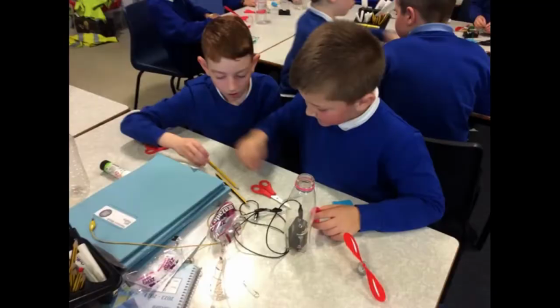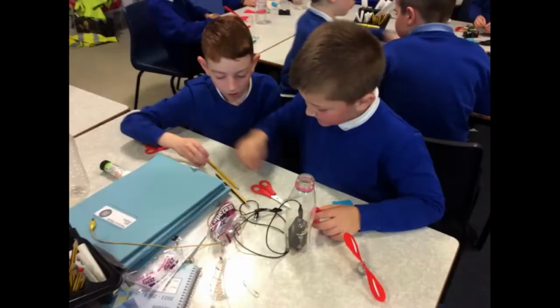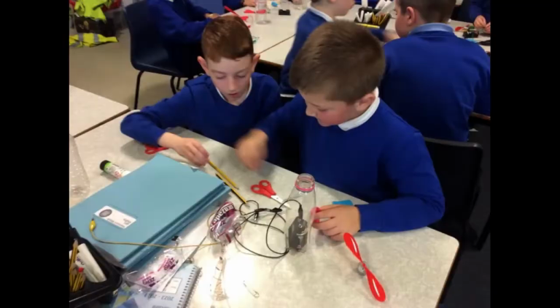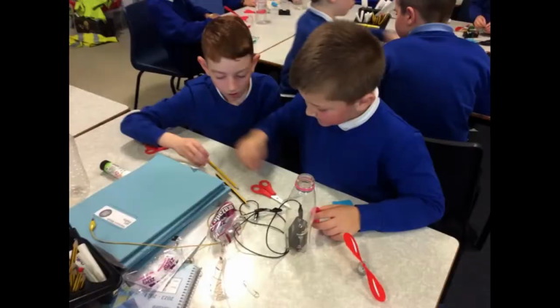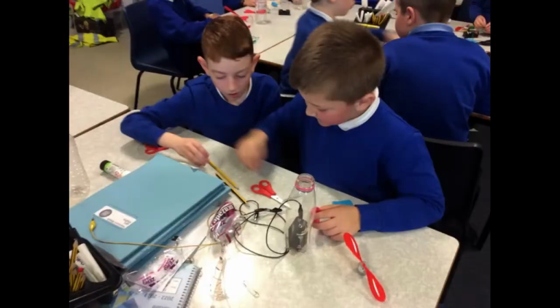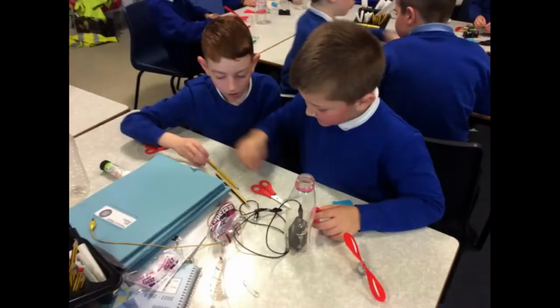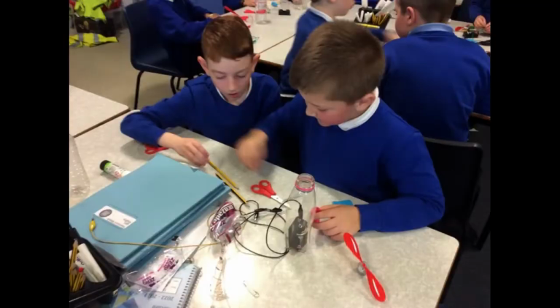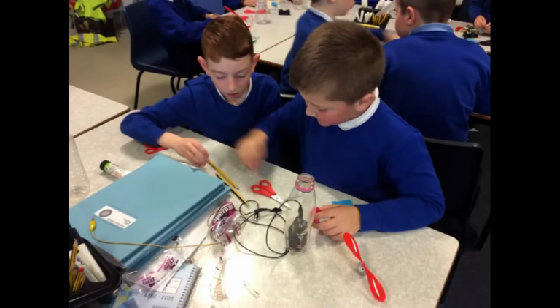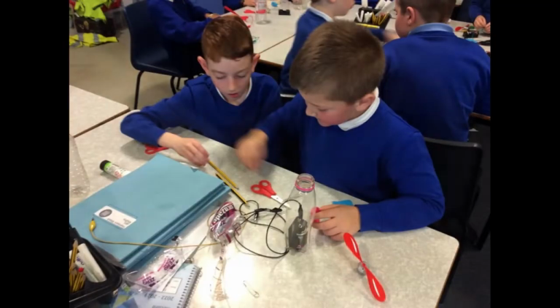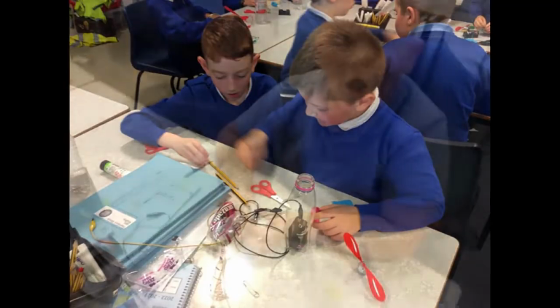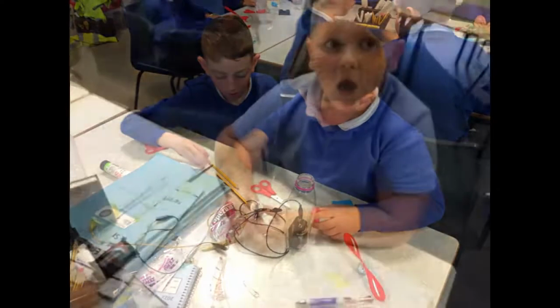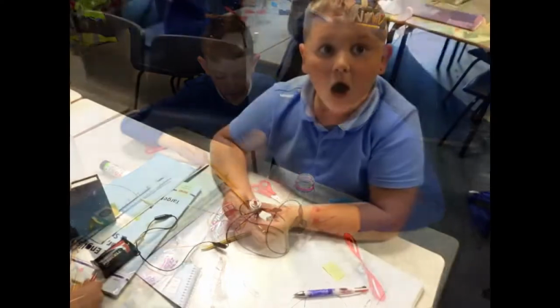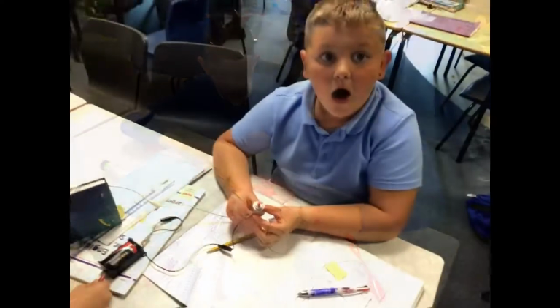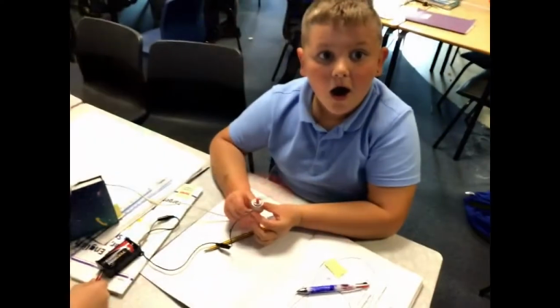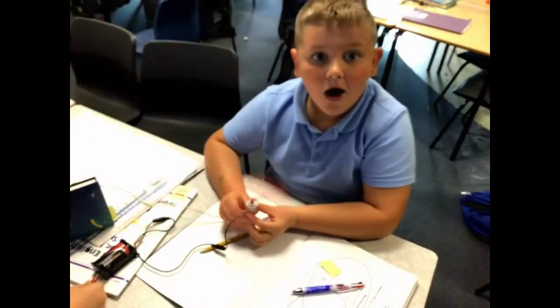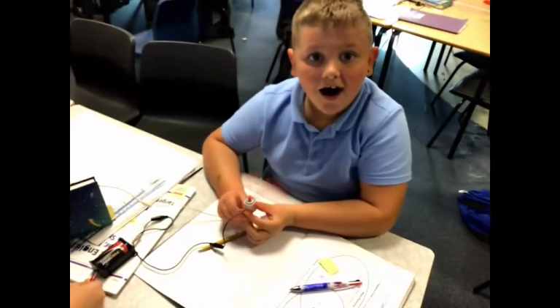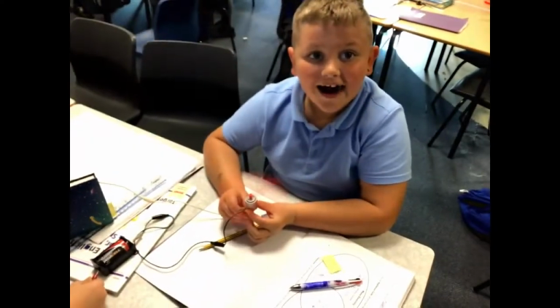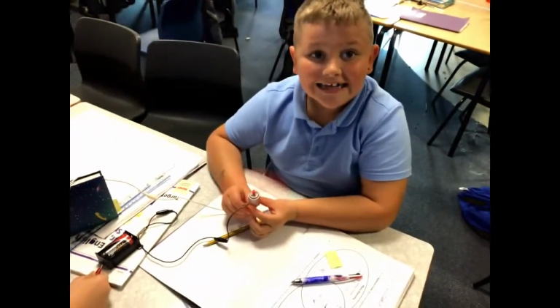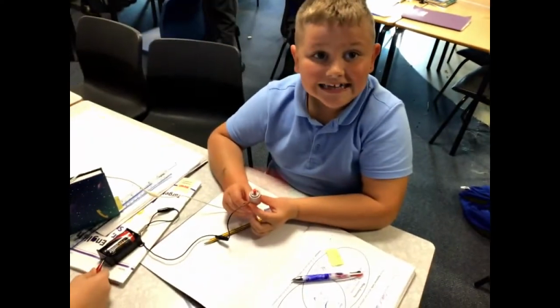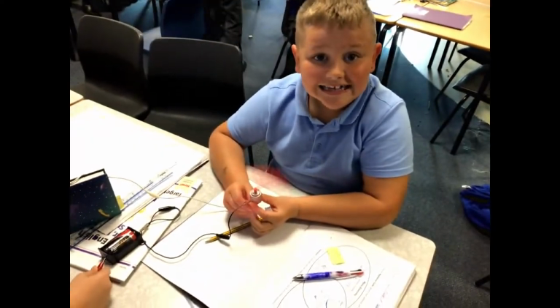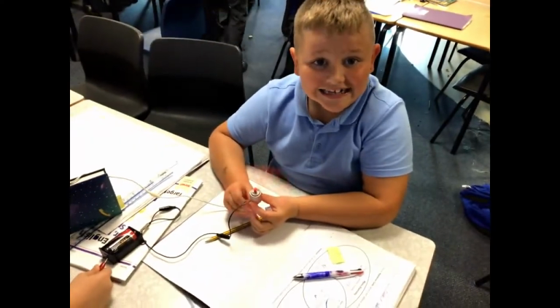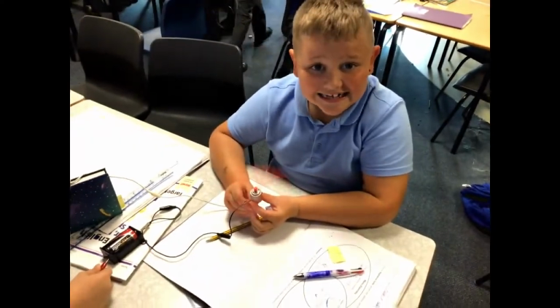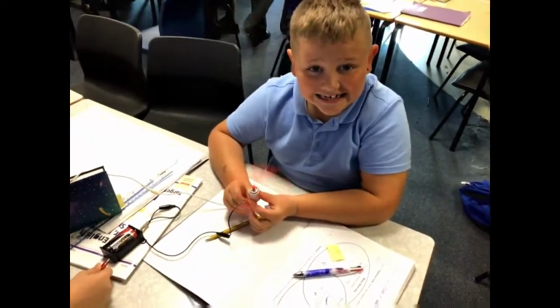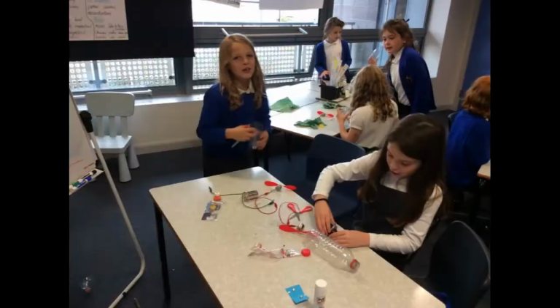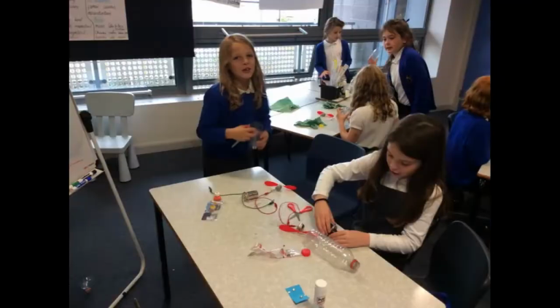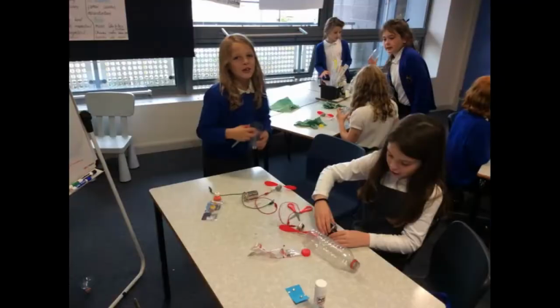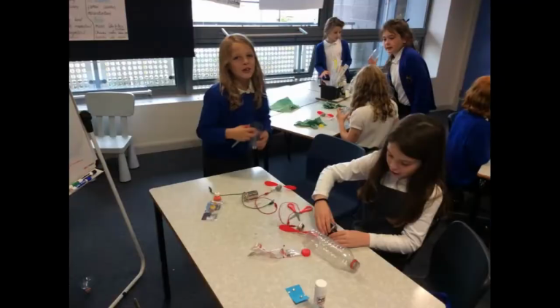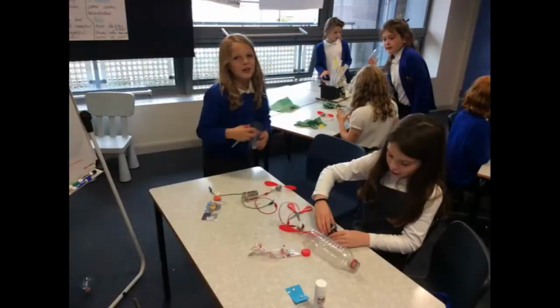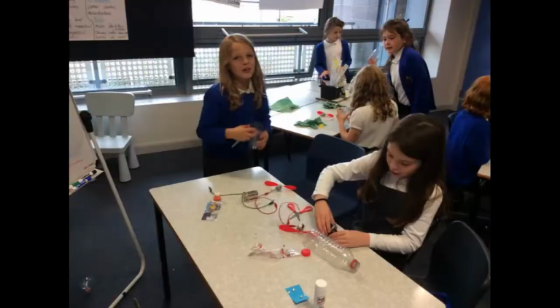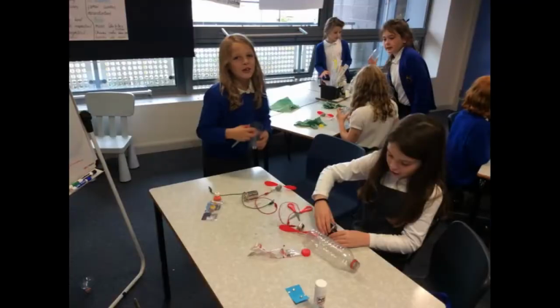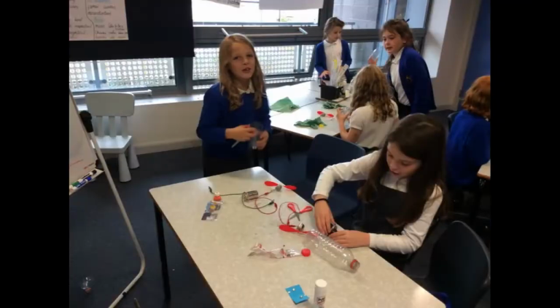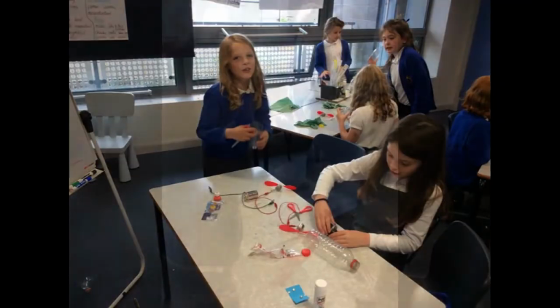Our teachers gave us a challenge for Design and Technology Week. We had to use our circuits to make handheld fans to help us cool down.